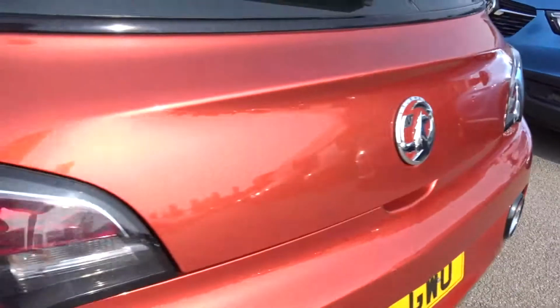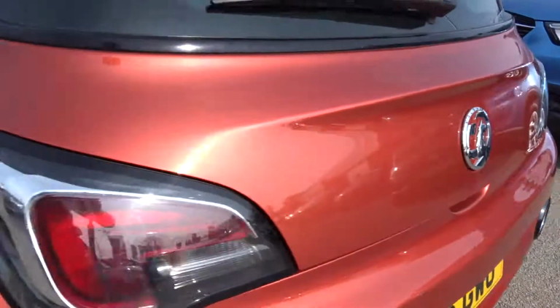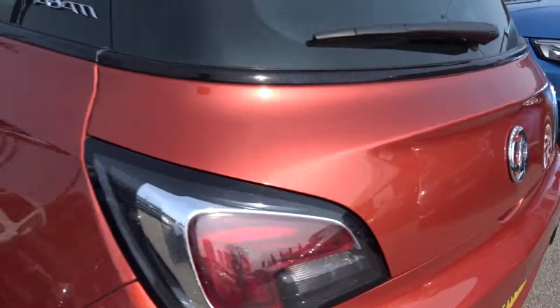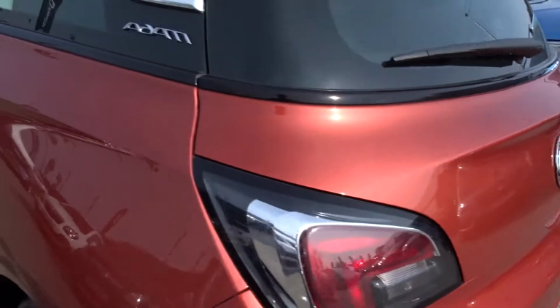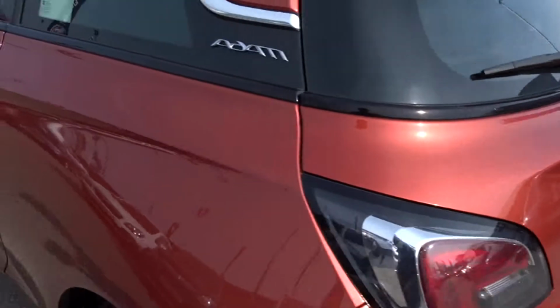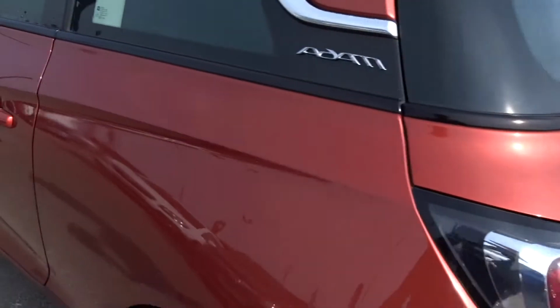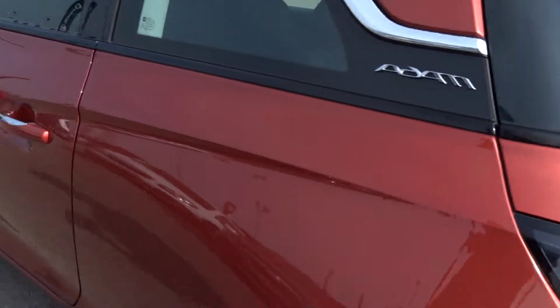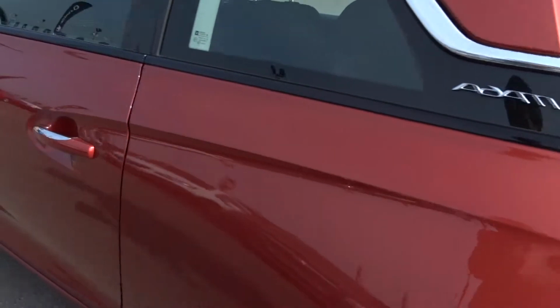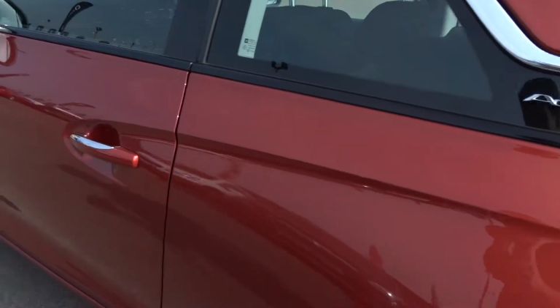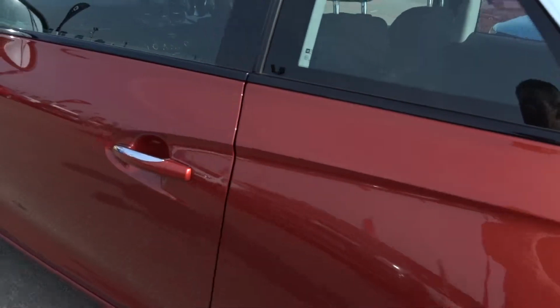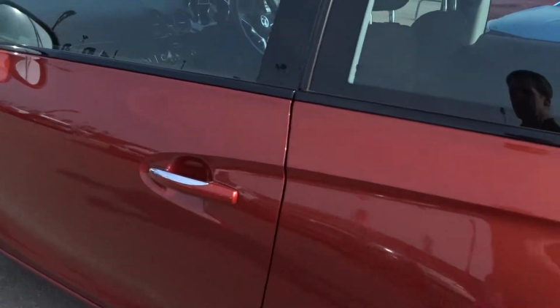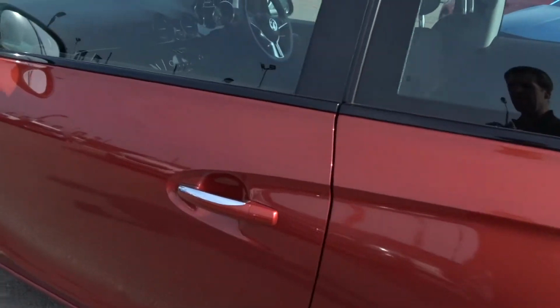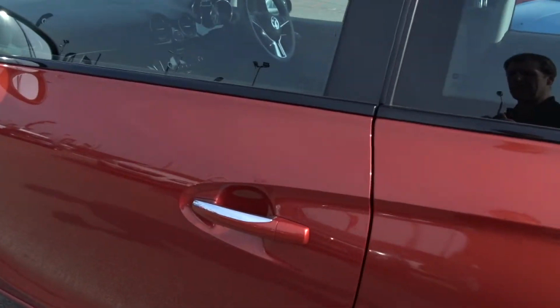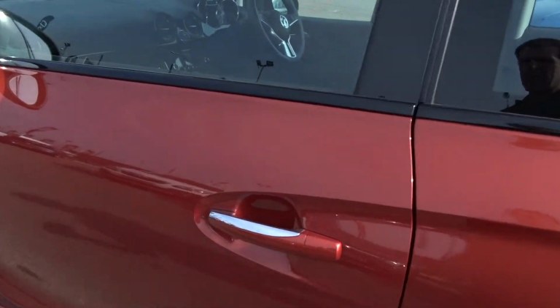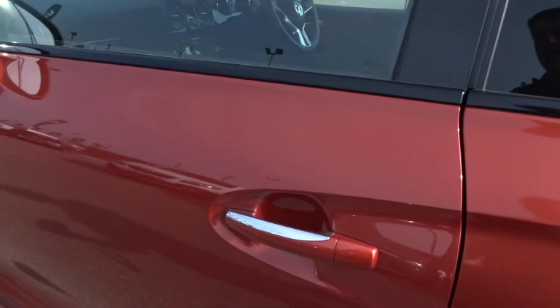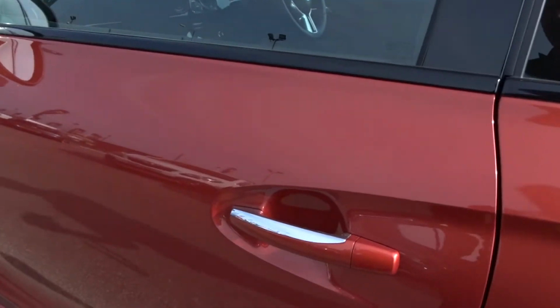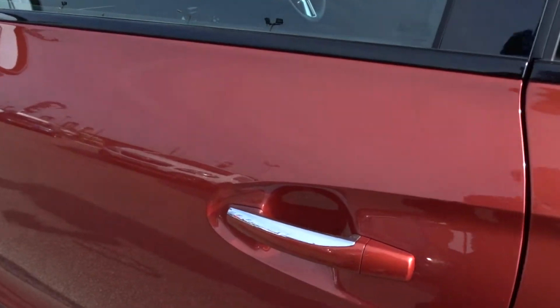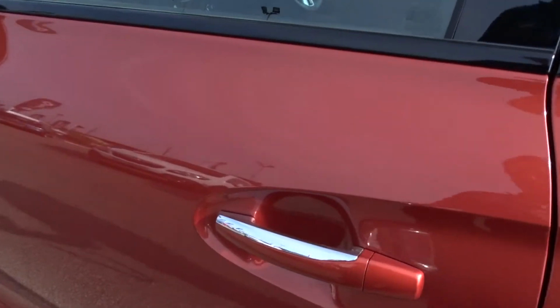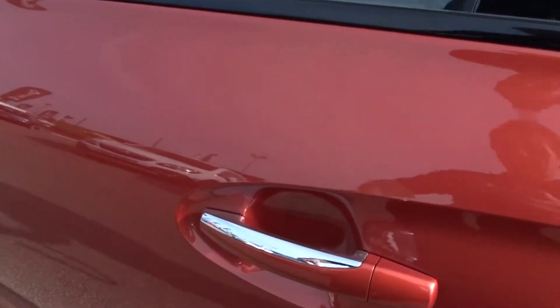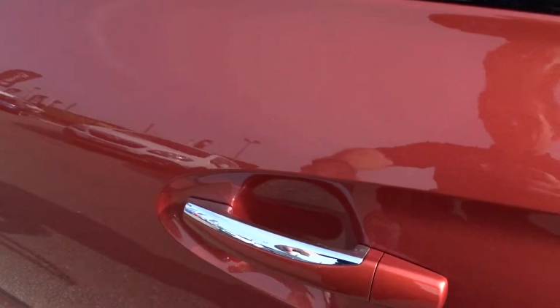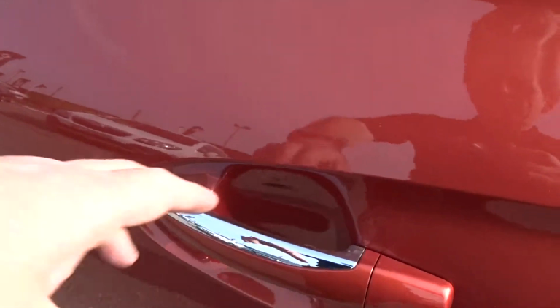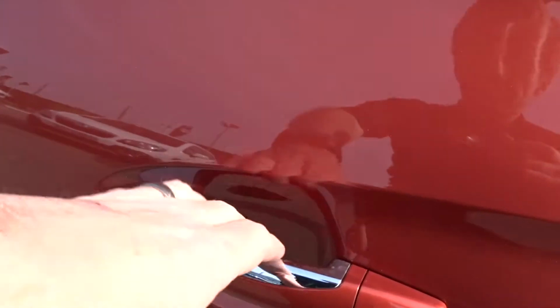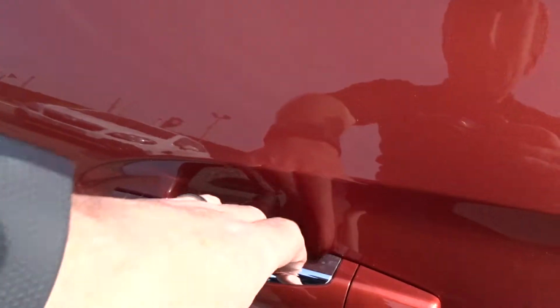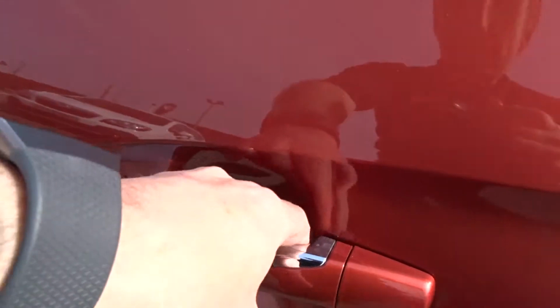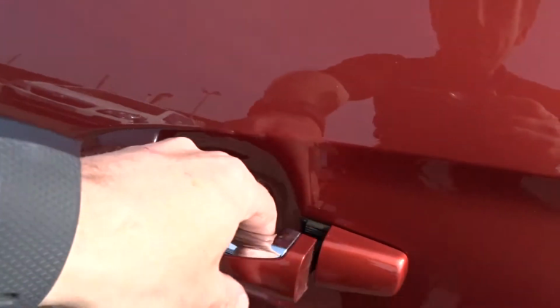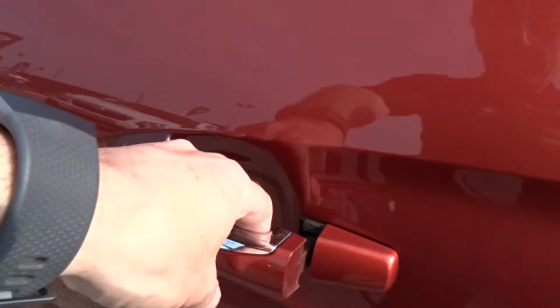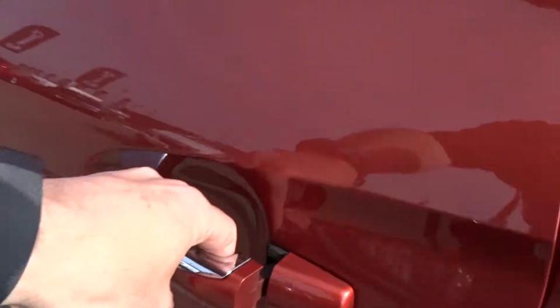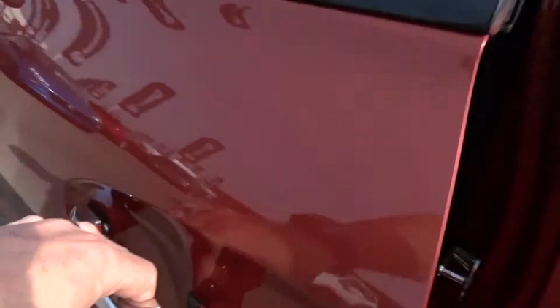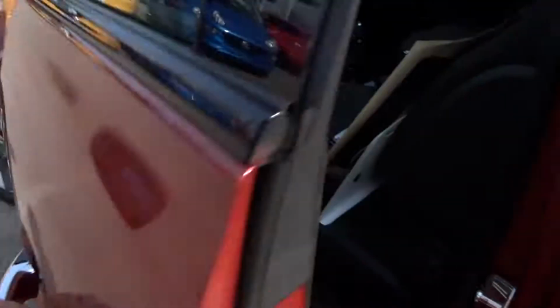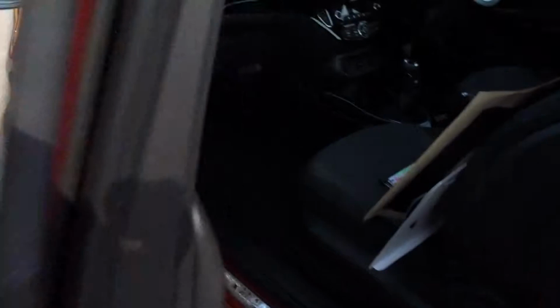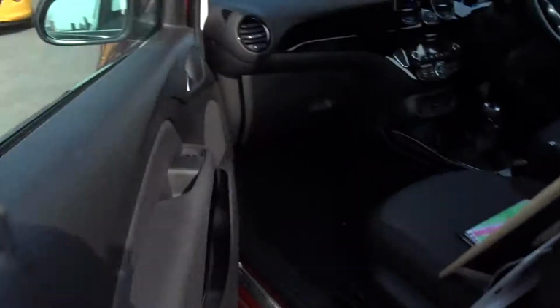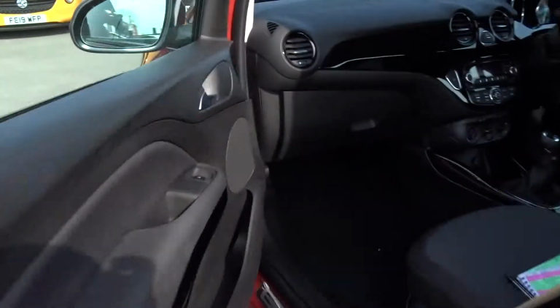Moving around the vehicle, as you can see it's in really nice condition. Chrome work on the door handles giving that extra touch of class.